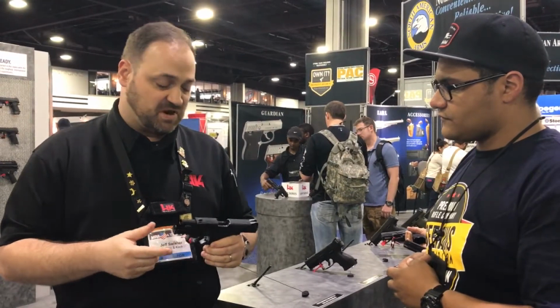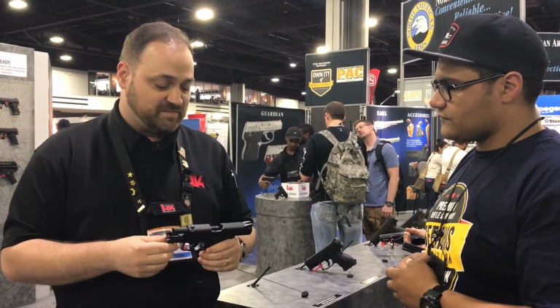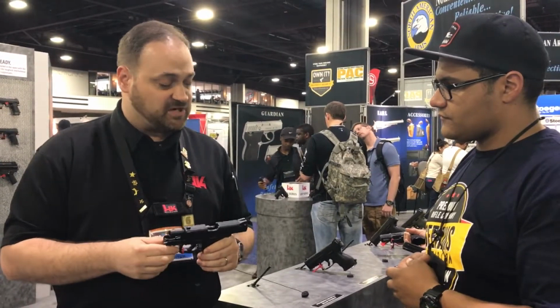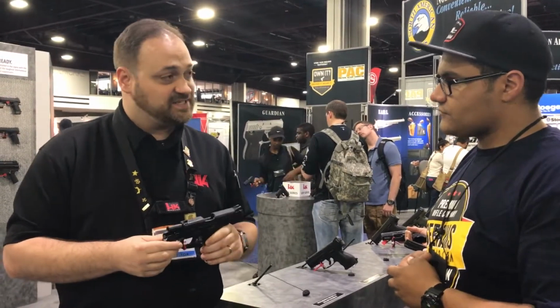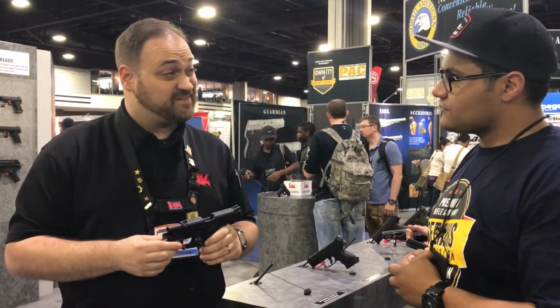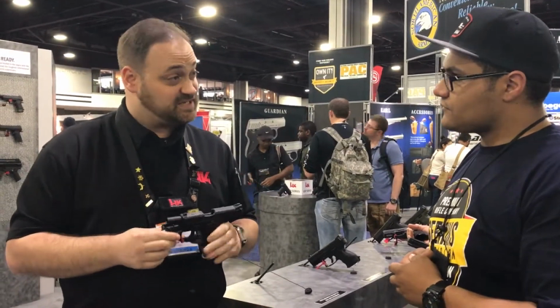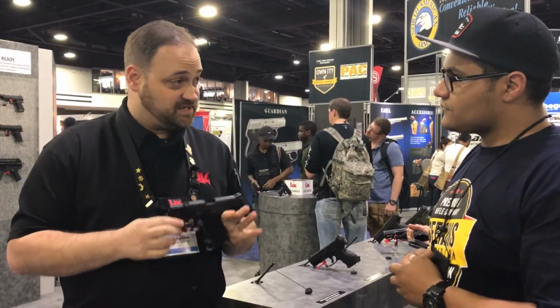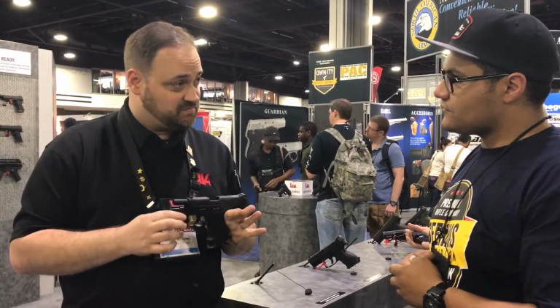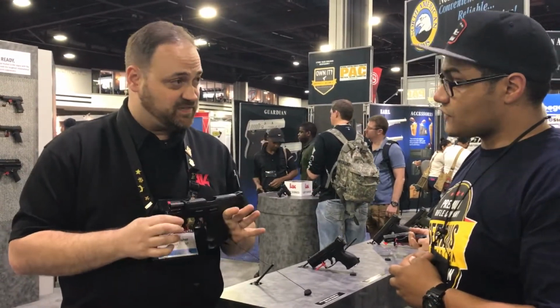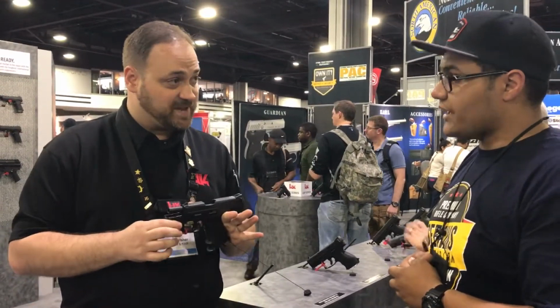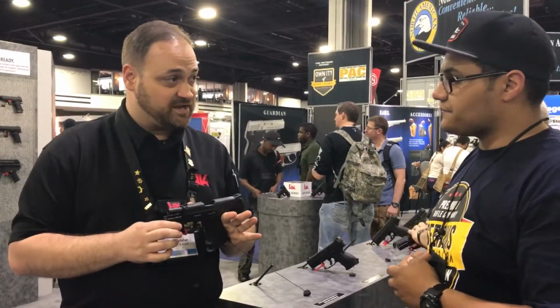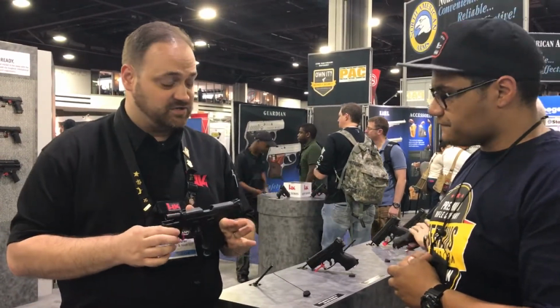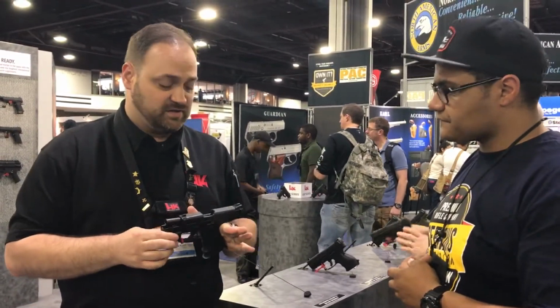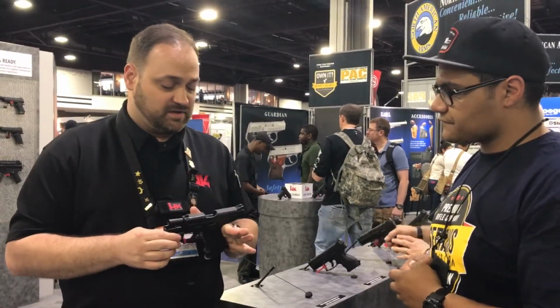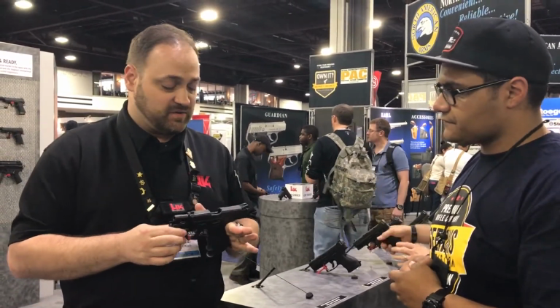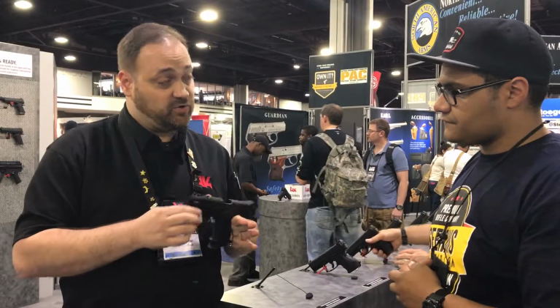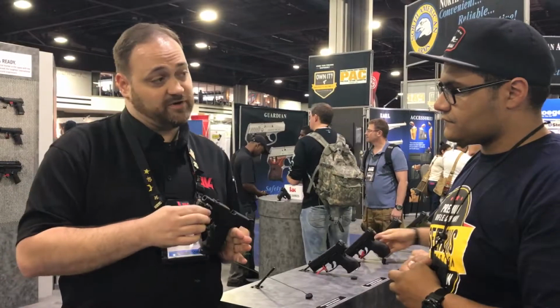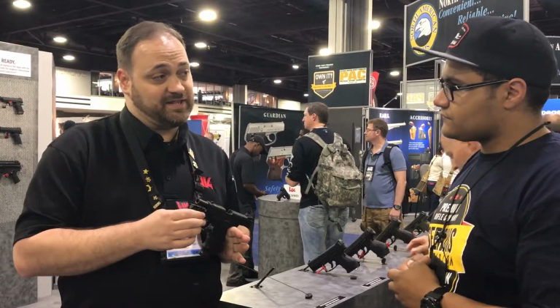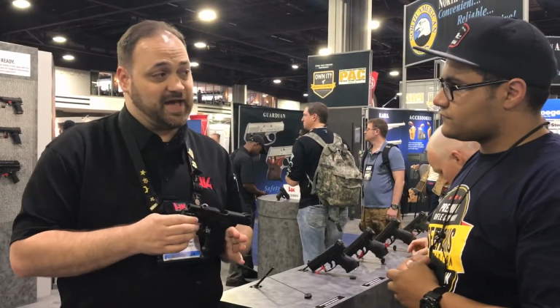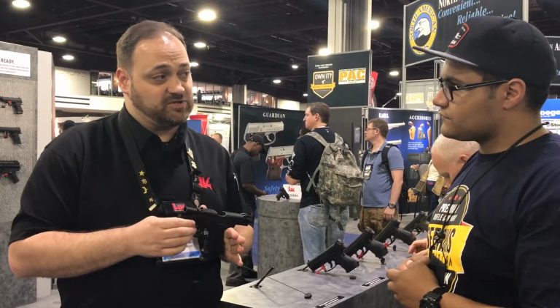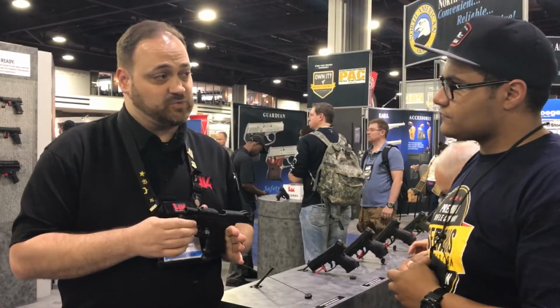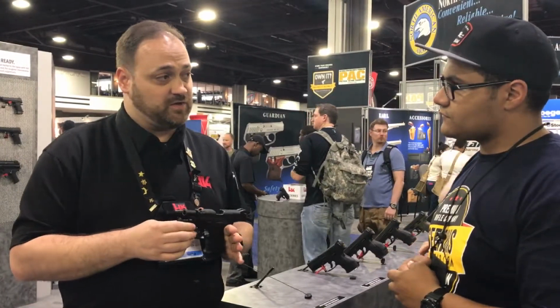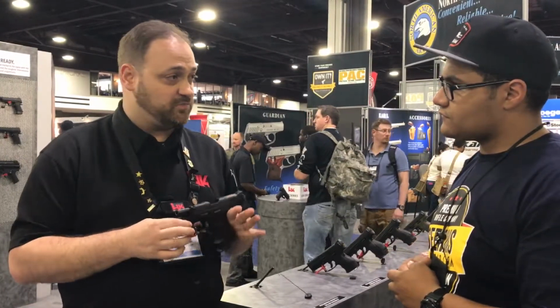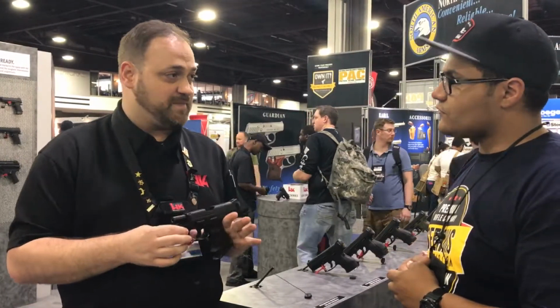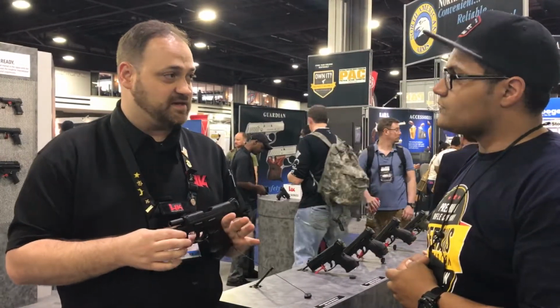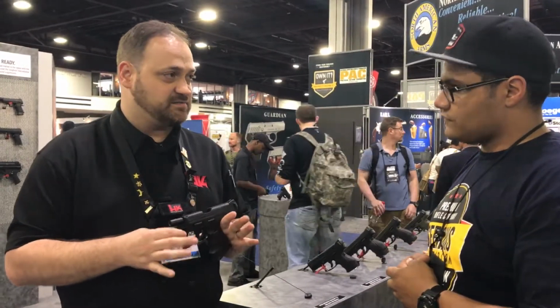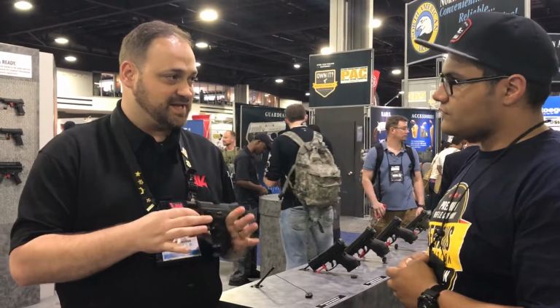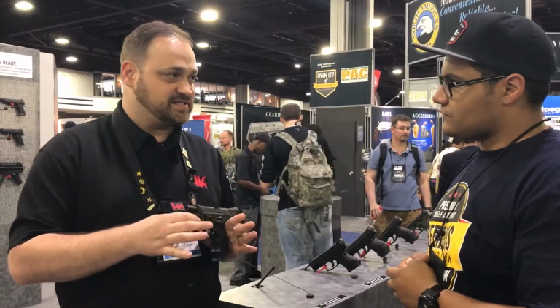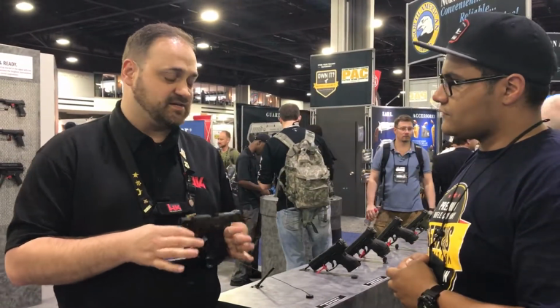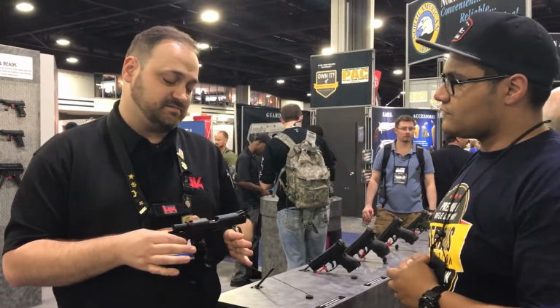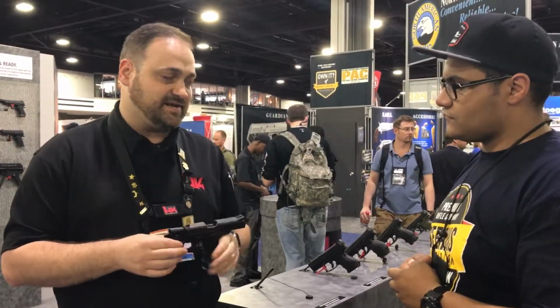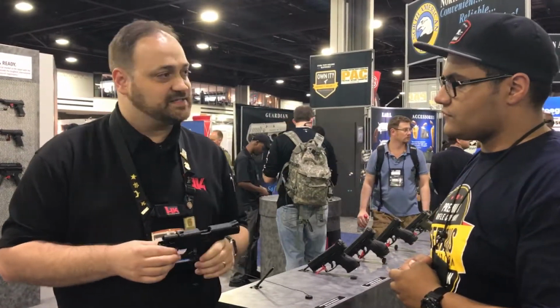Our MSRP is $719 on this package, and we do offer an LE package as well with three magazines, night sights, at $819.